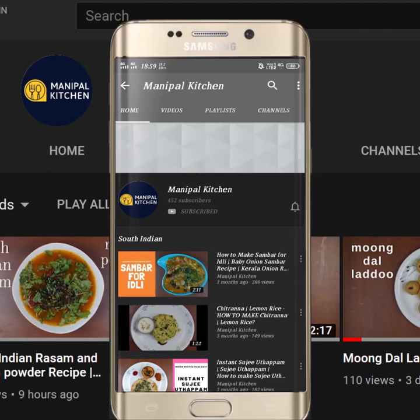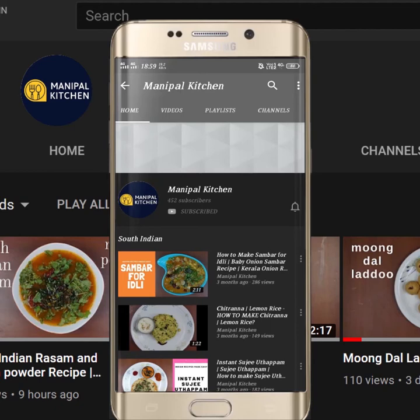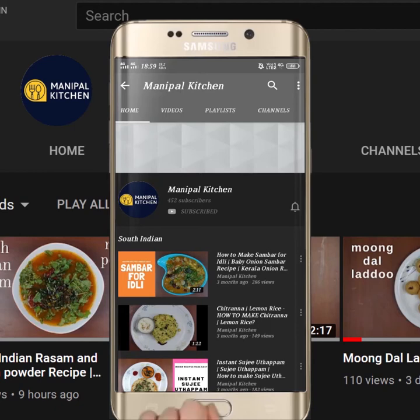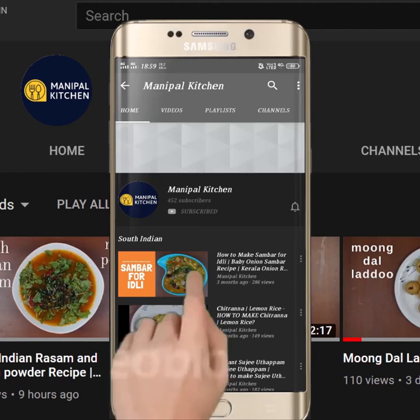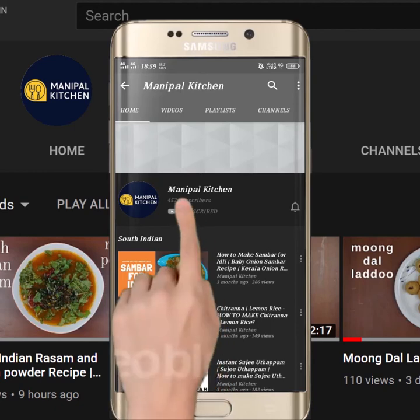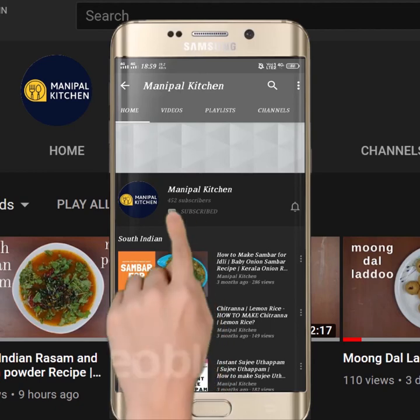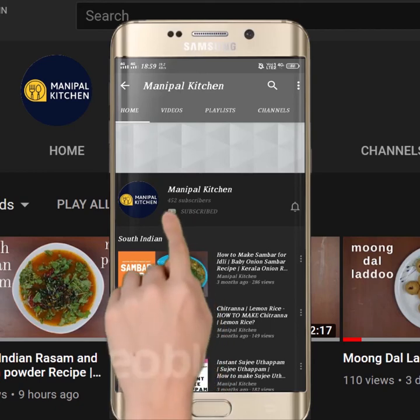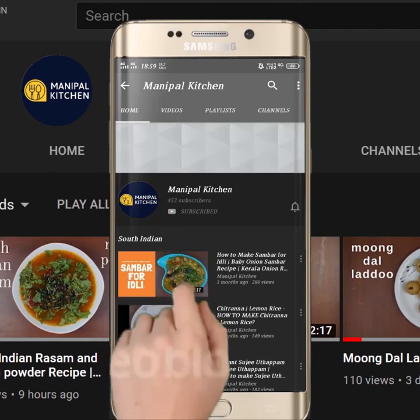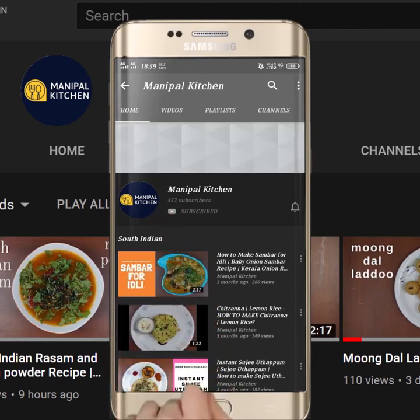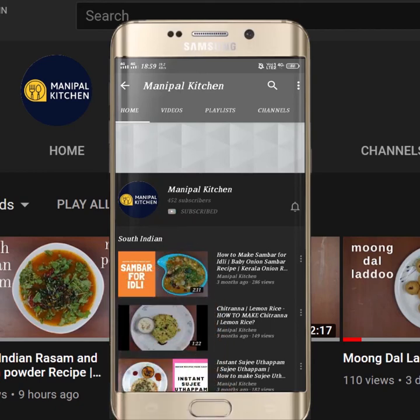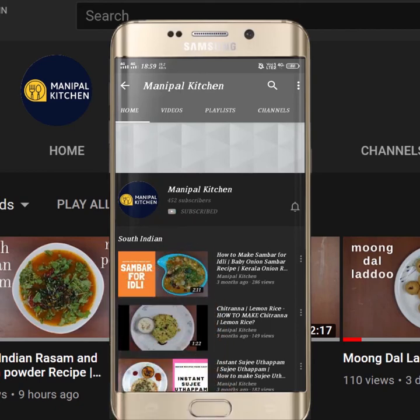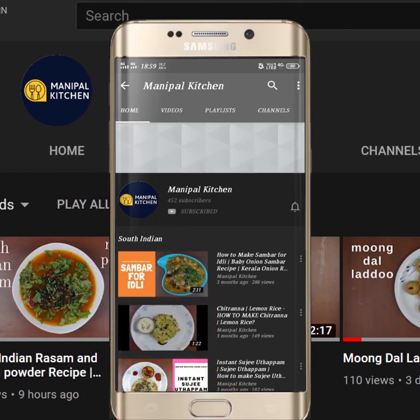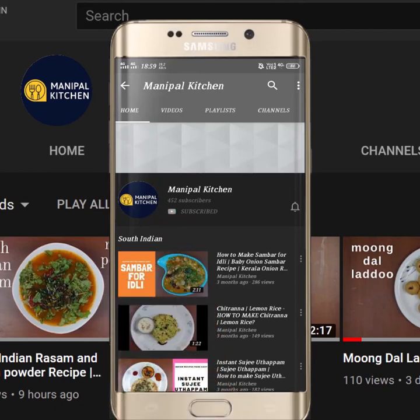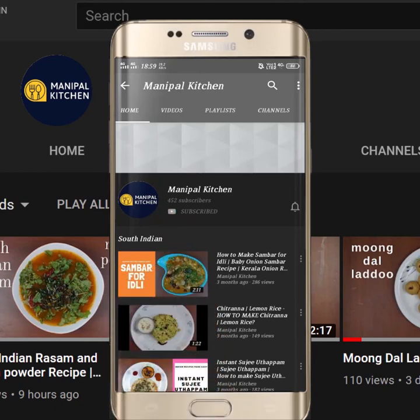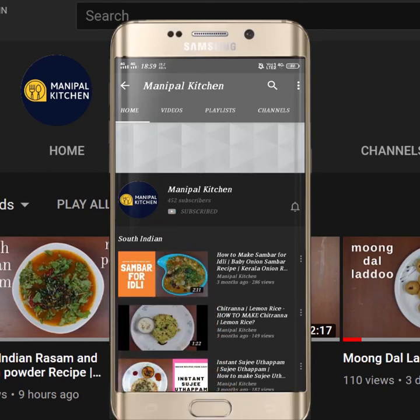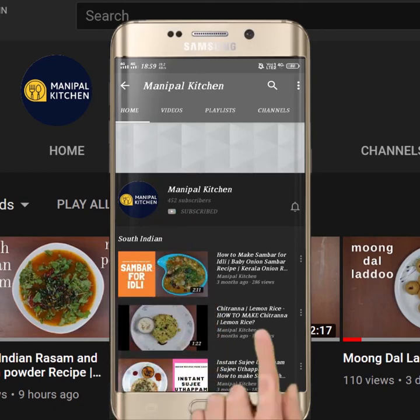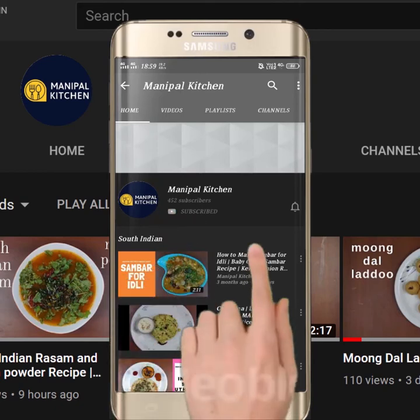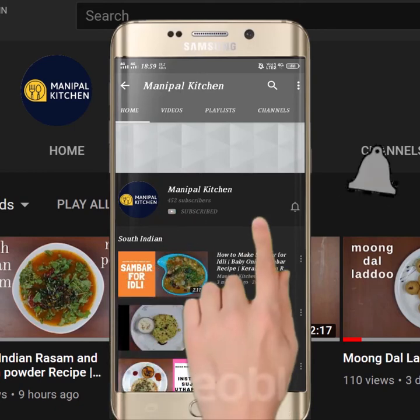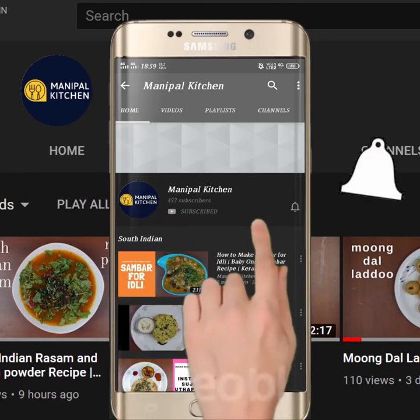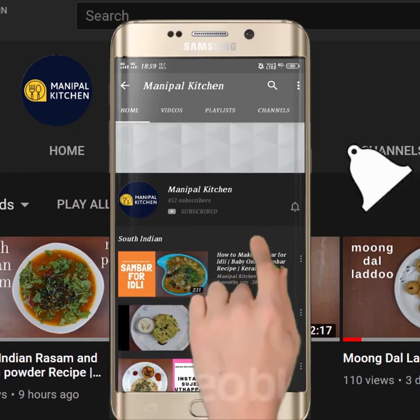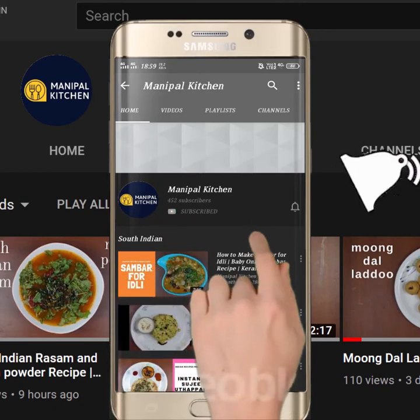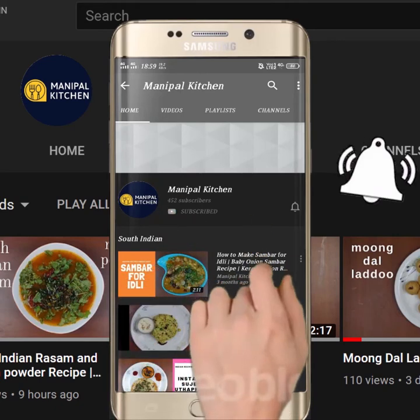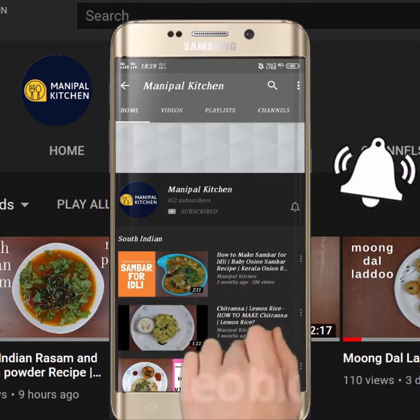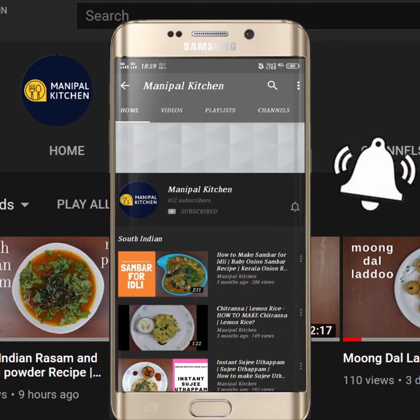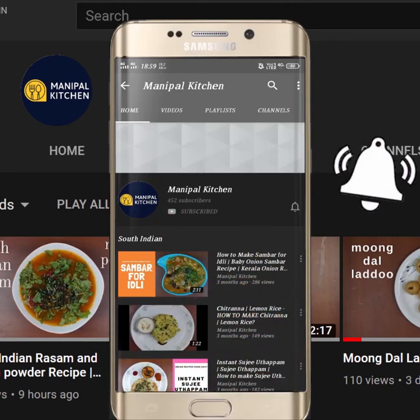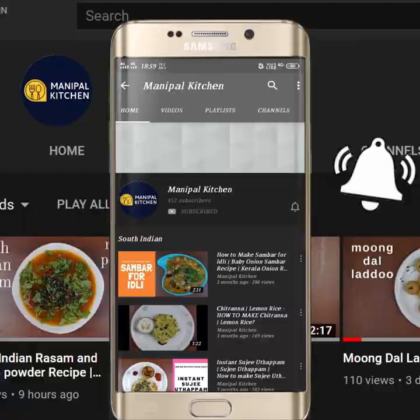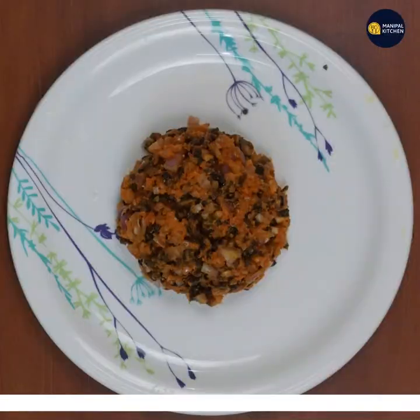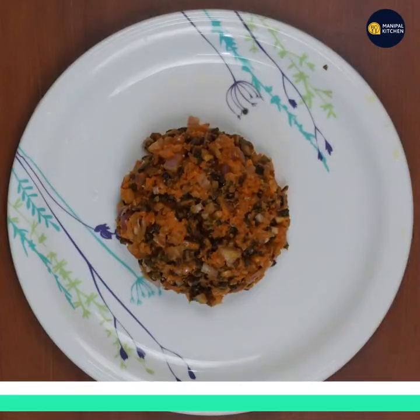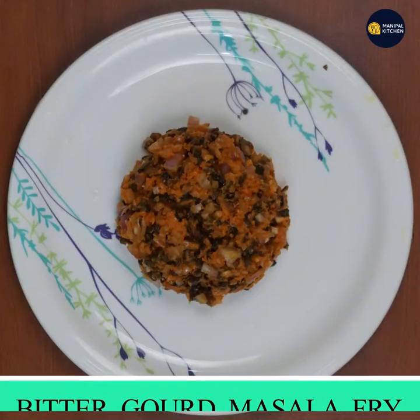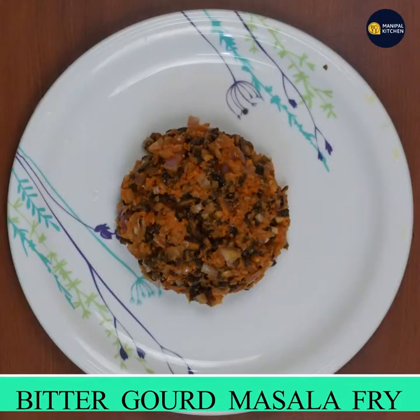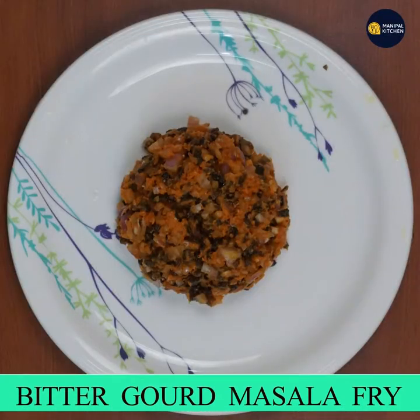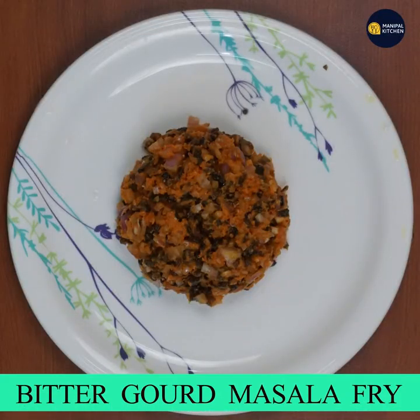Subscribe now and press the bell icon to never miss an update. Welcome to Manipal Kitchen.